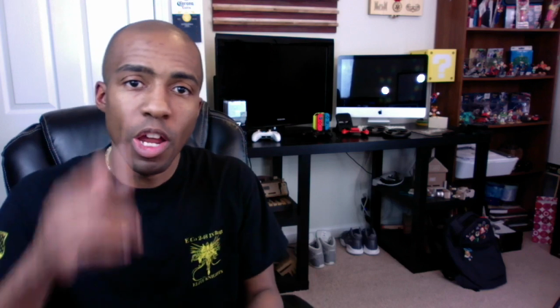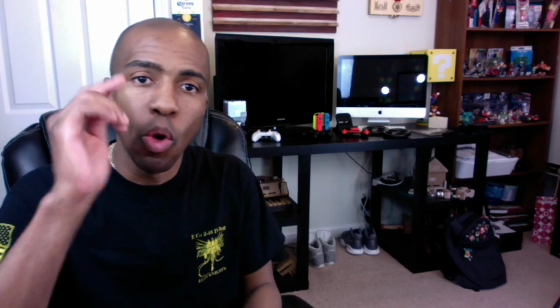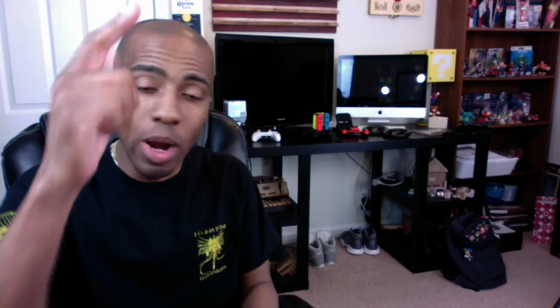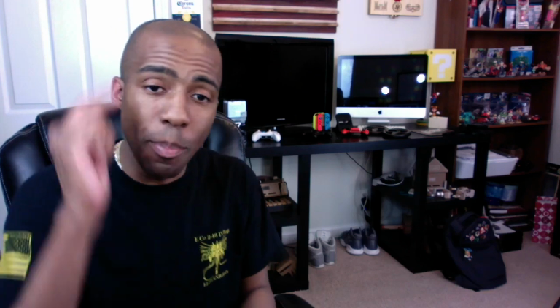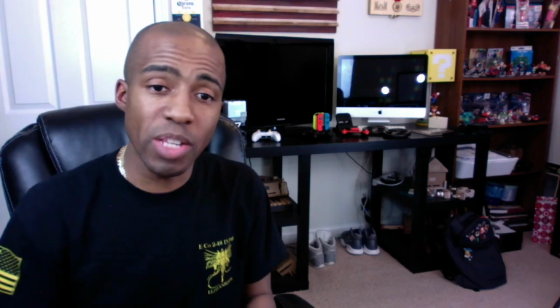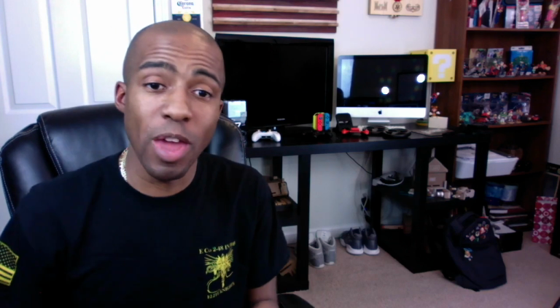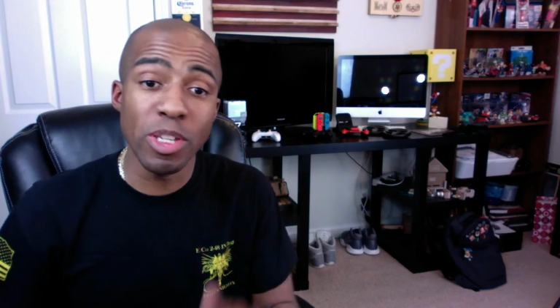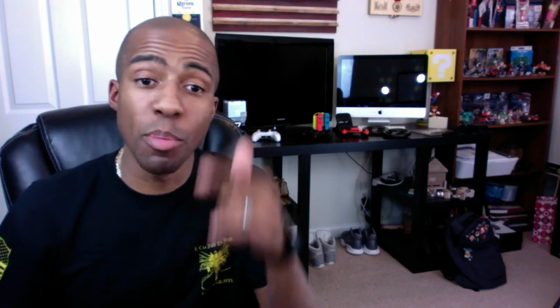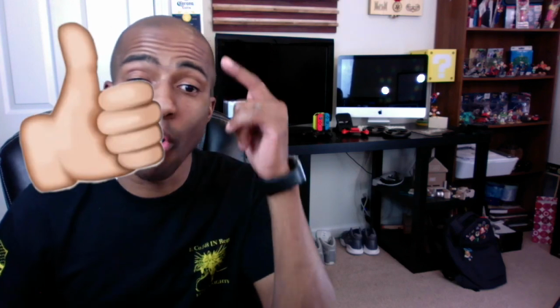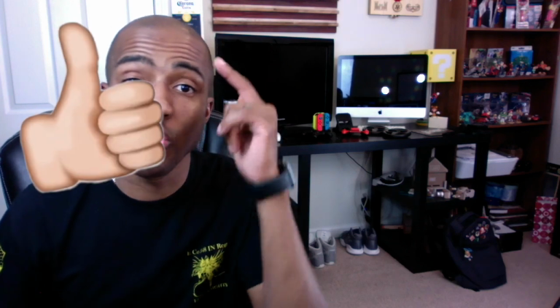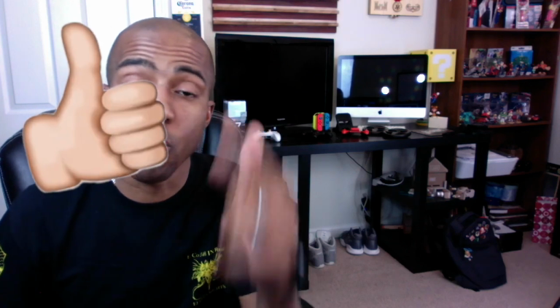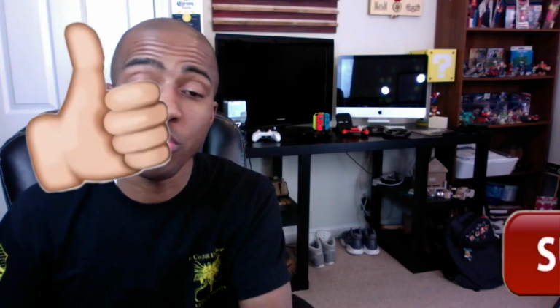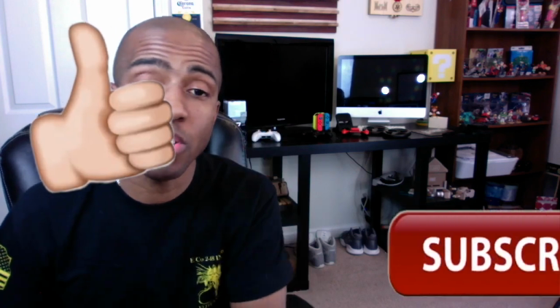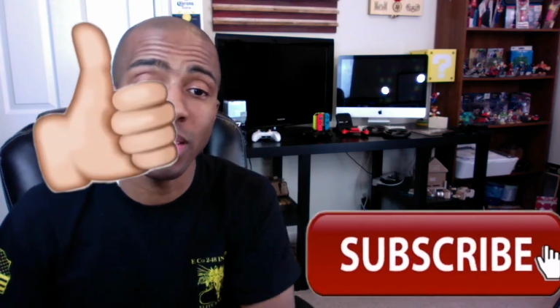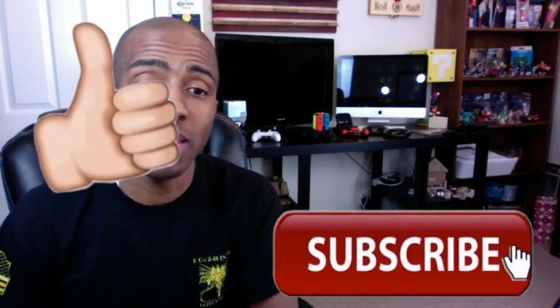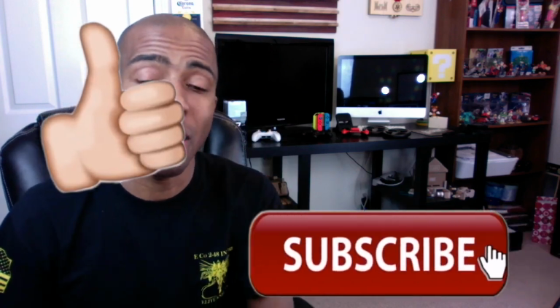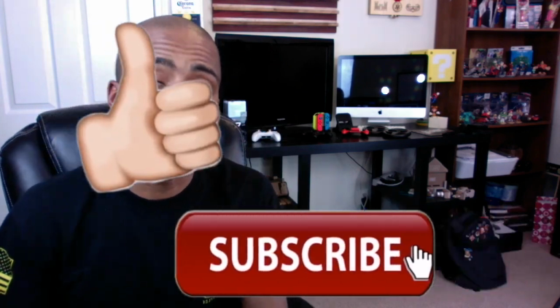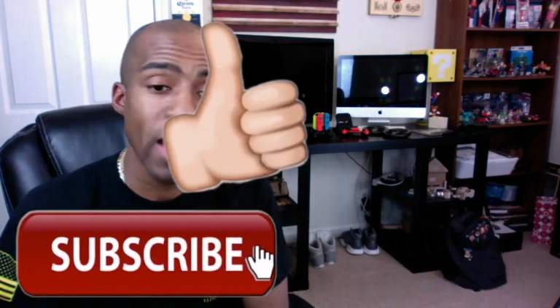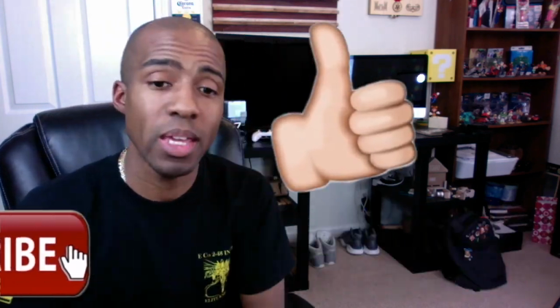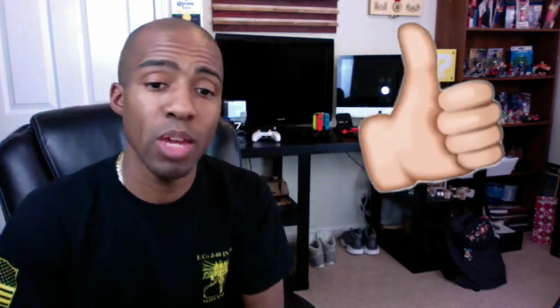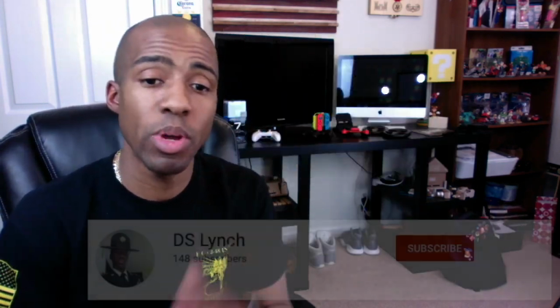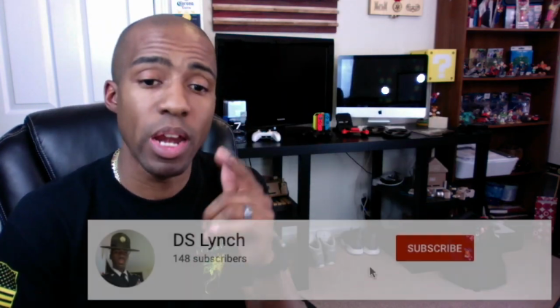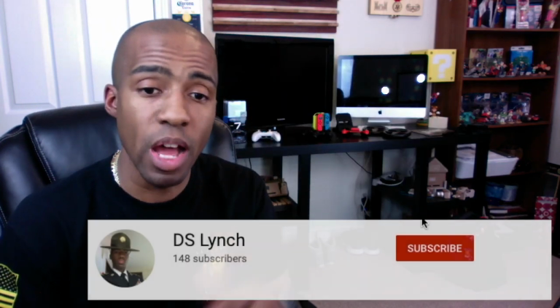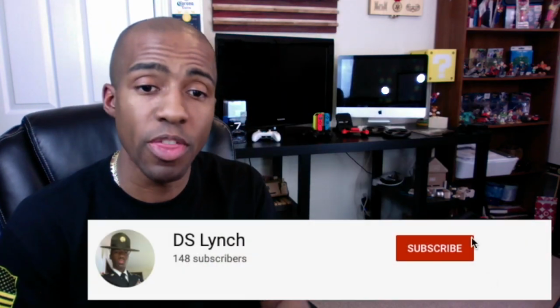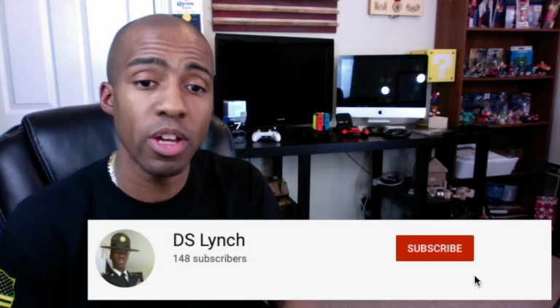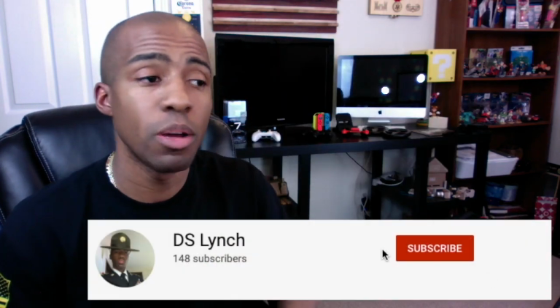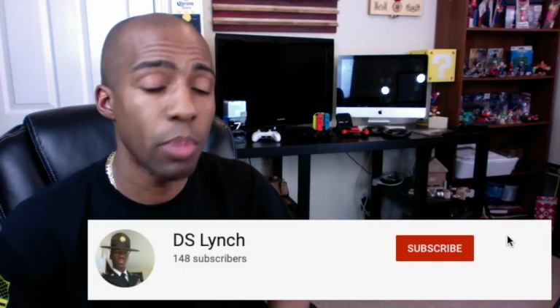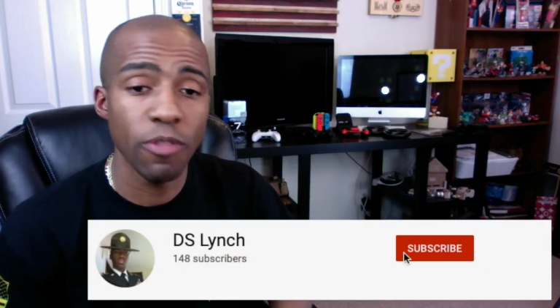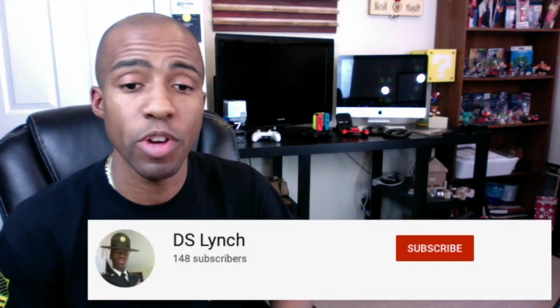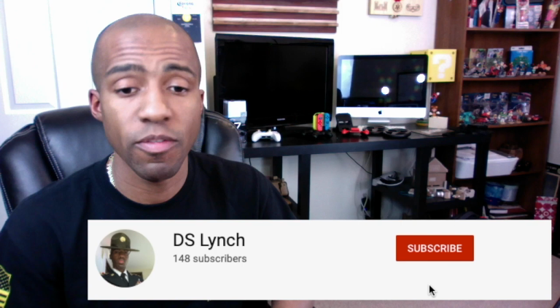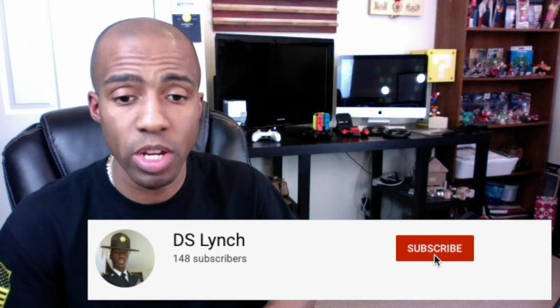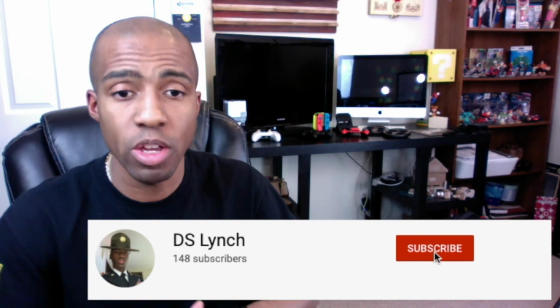What up S-Fam, it's your boy Drill Sergeant Lynch. I'm back again with another video.